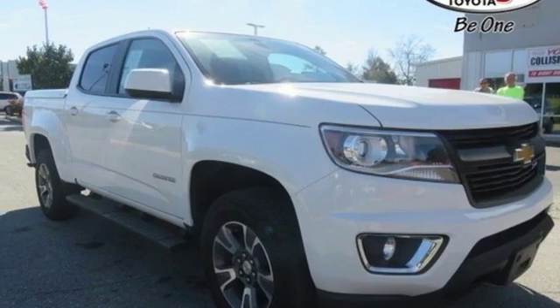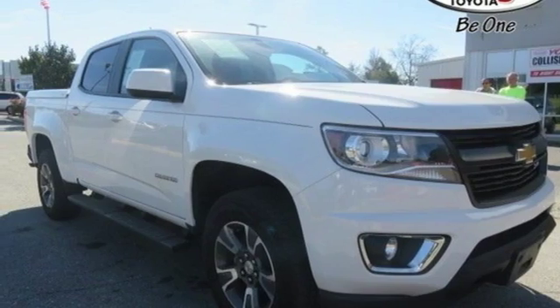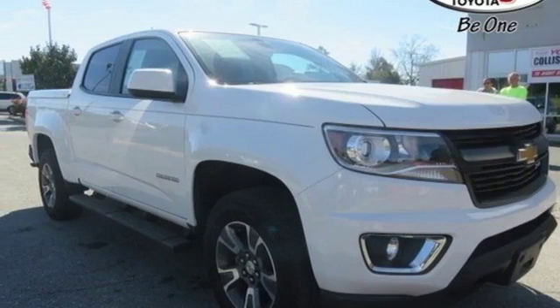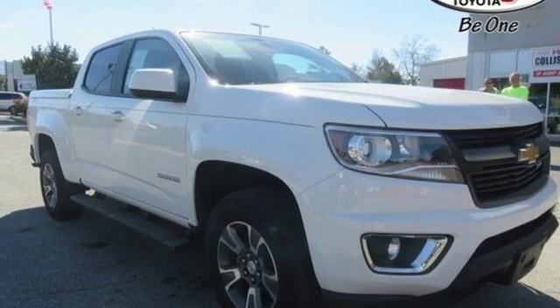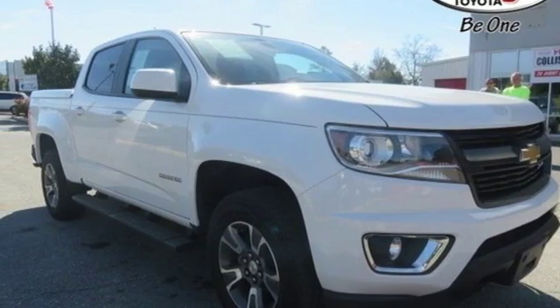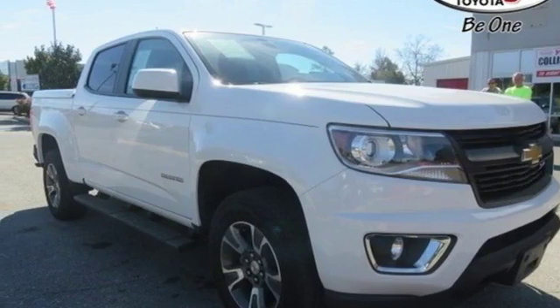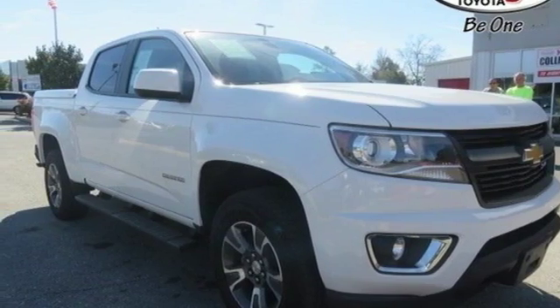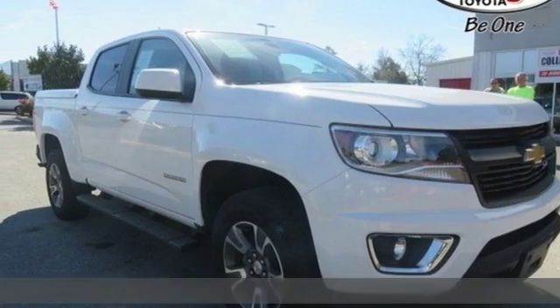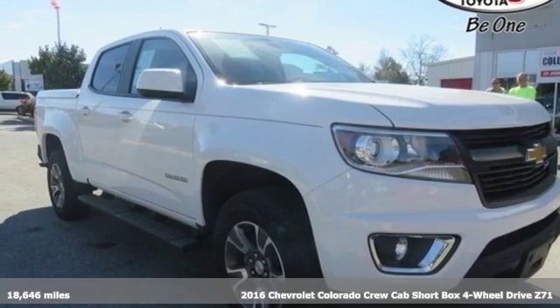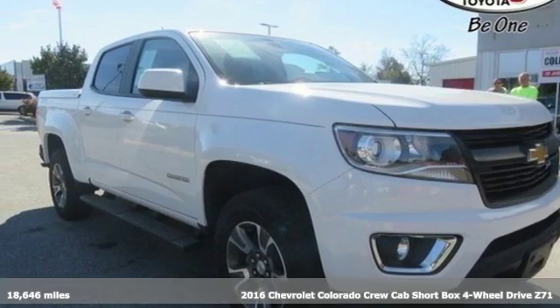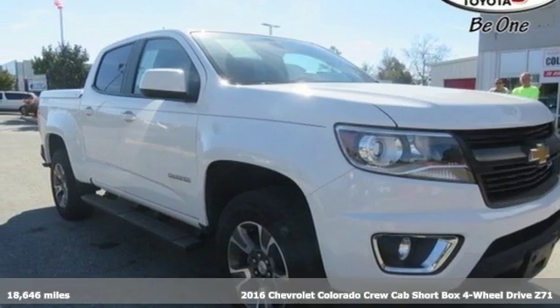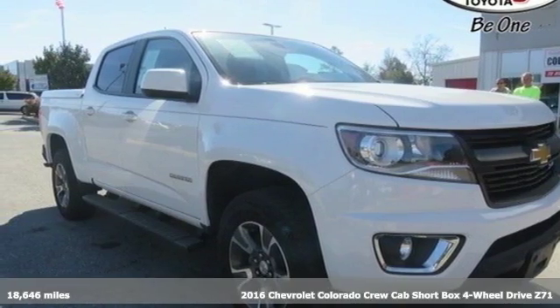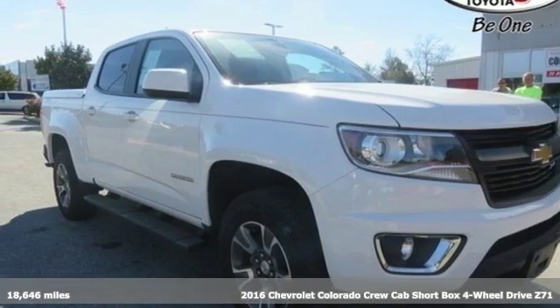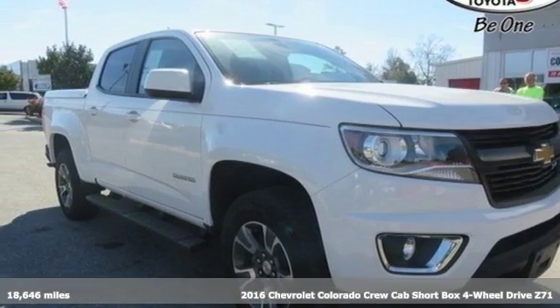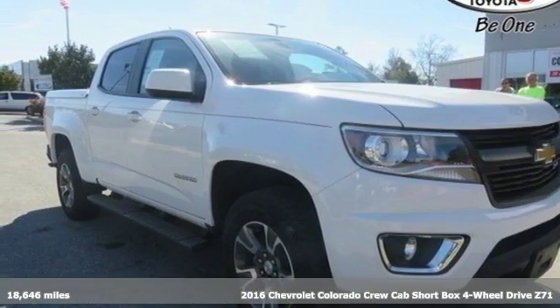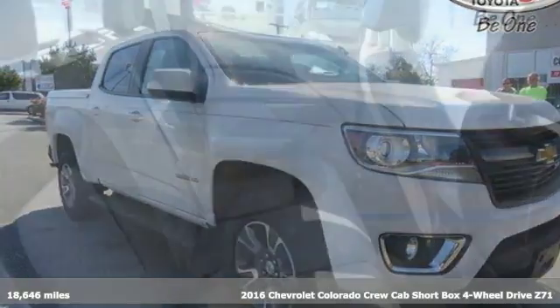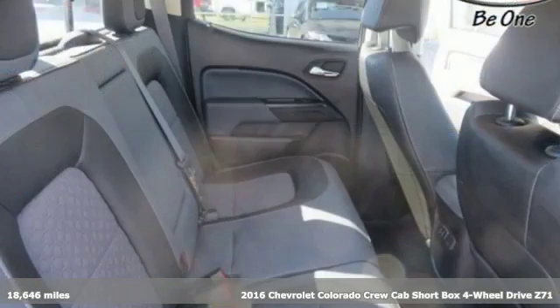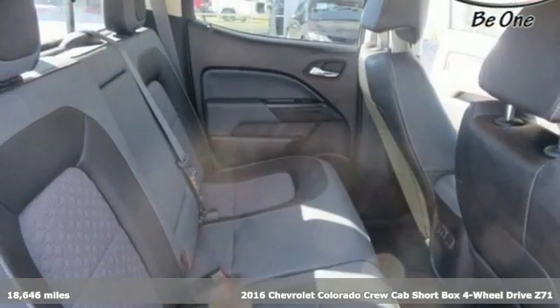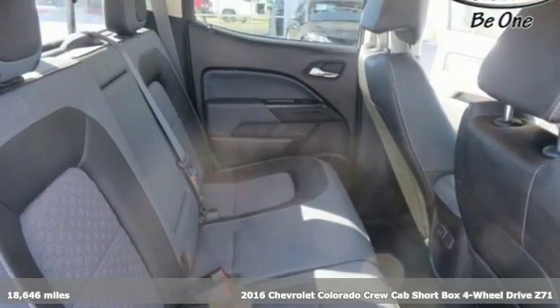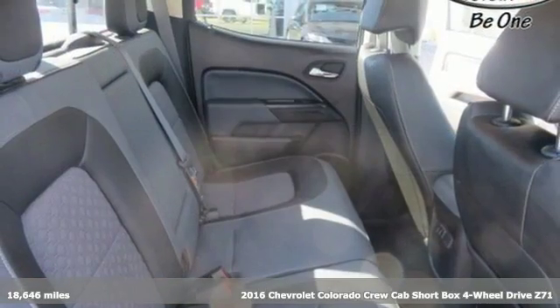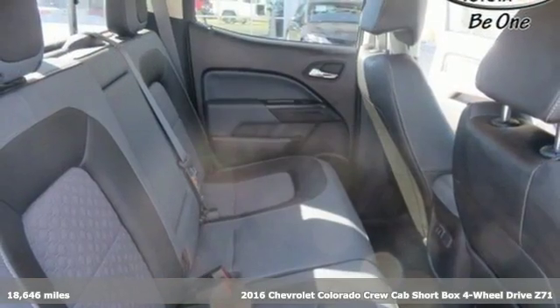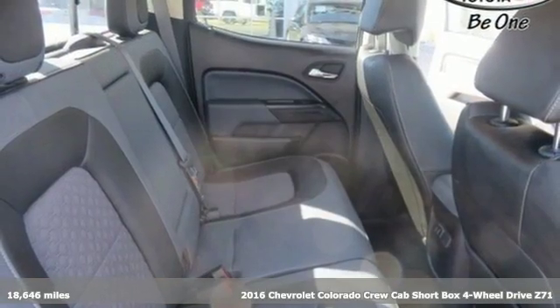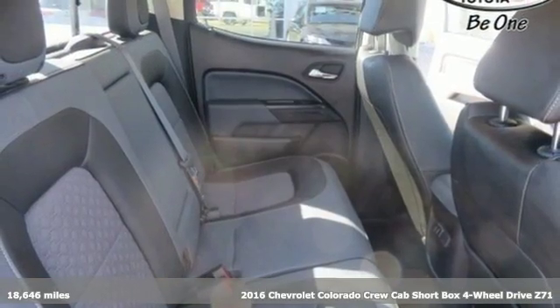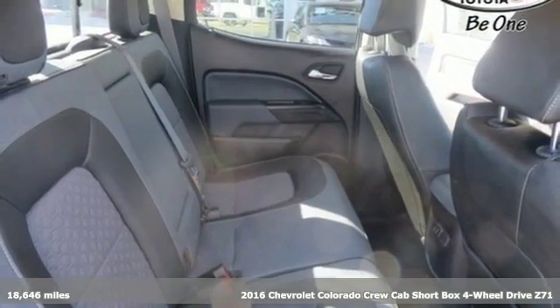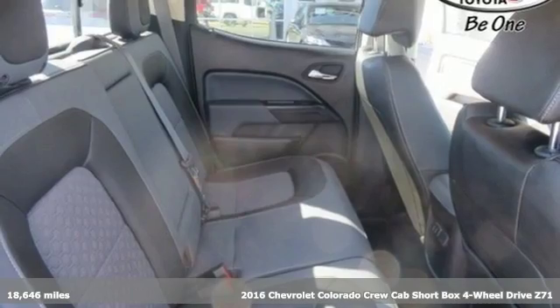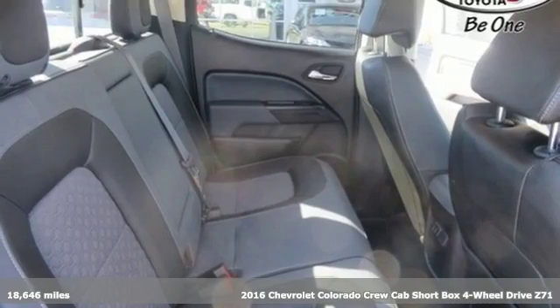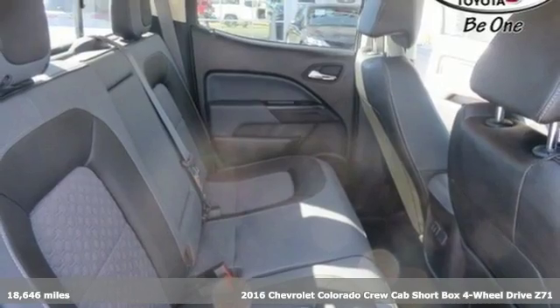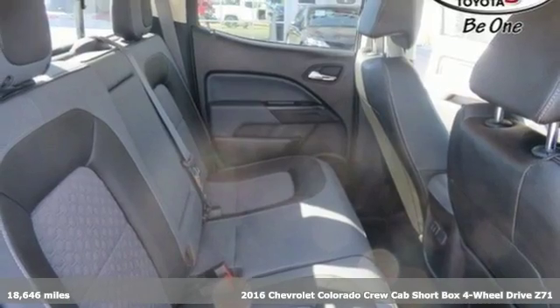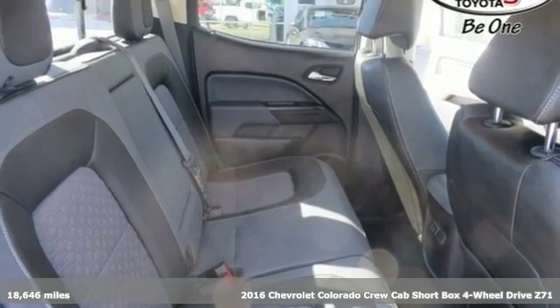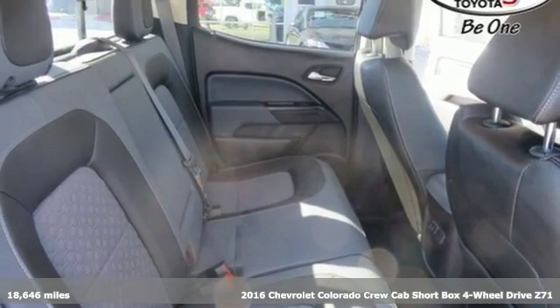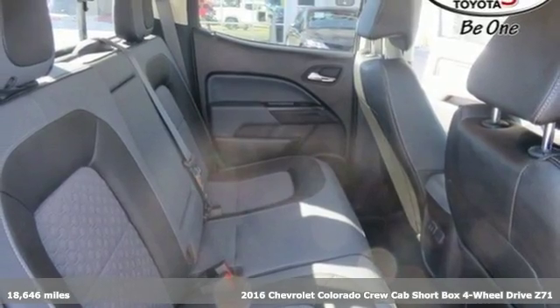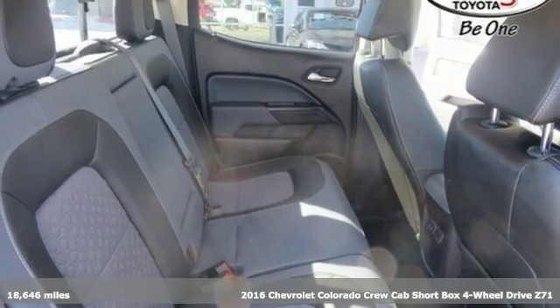Here's a 2016 Chevrolet Colorado. Performance, value, durability — Chevy.